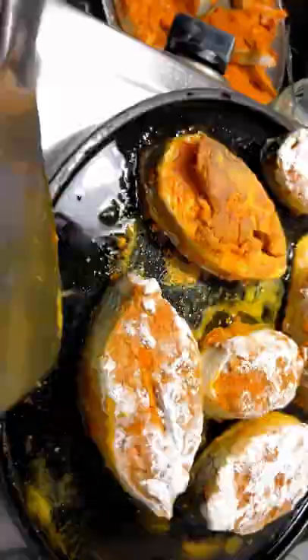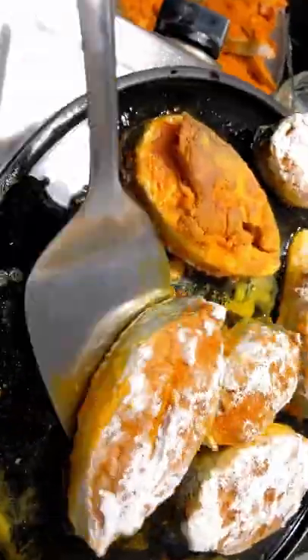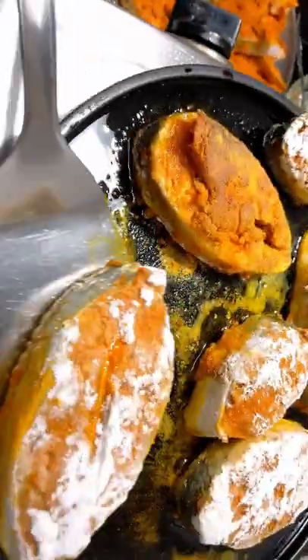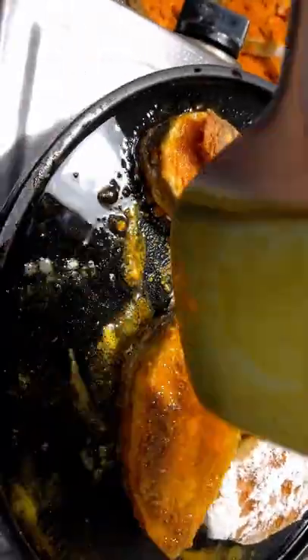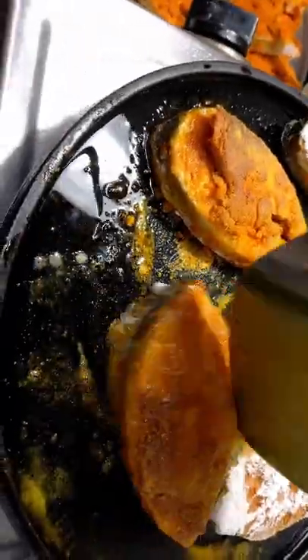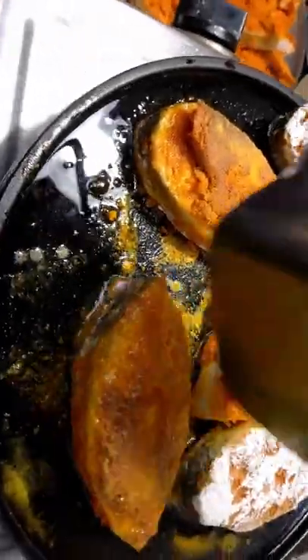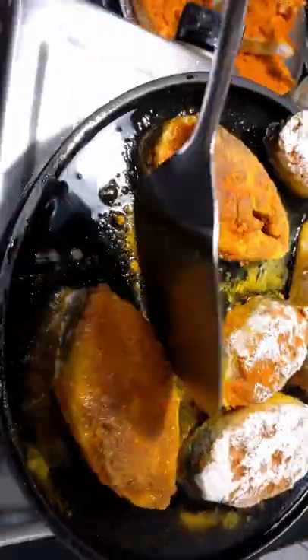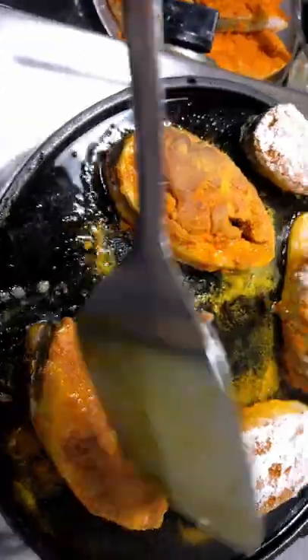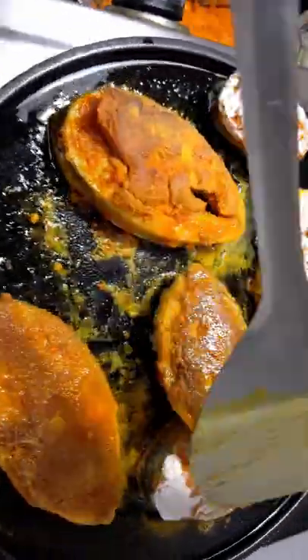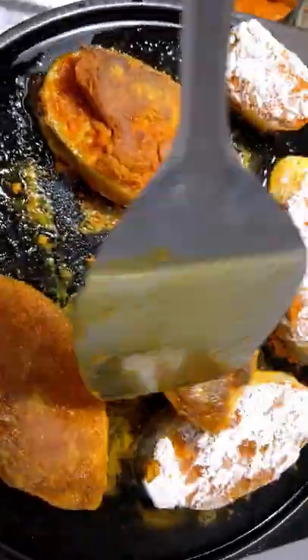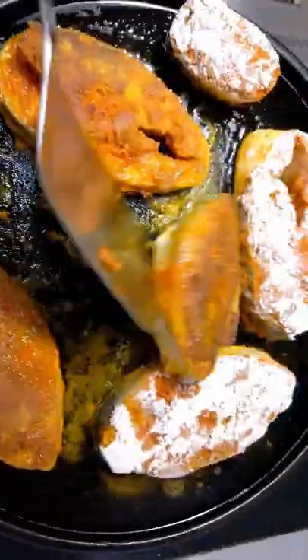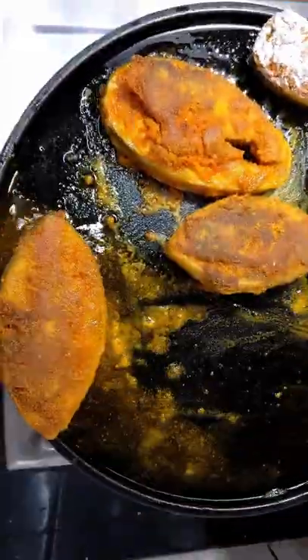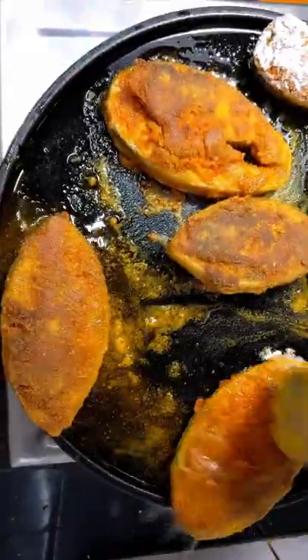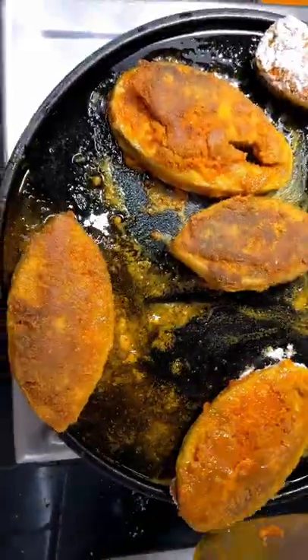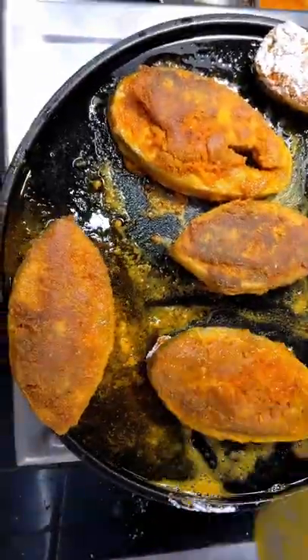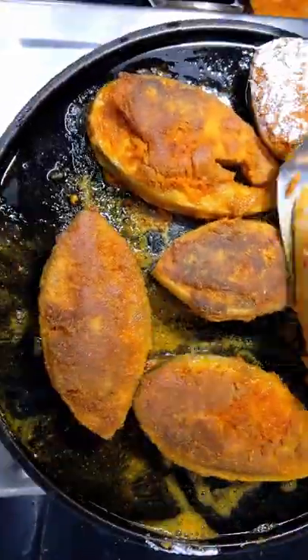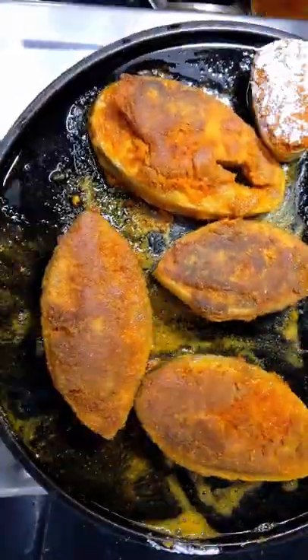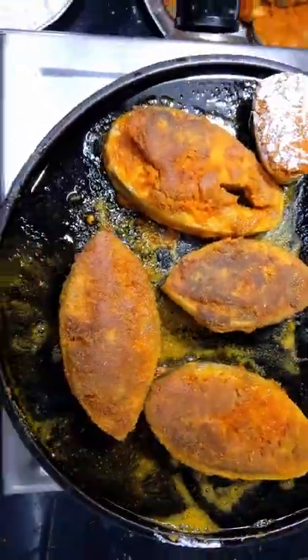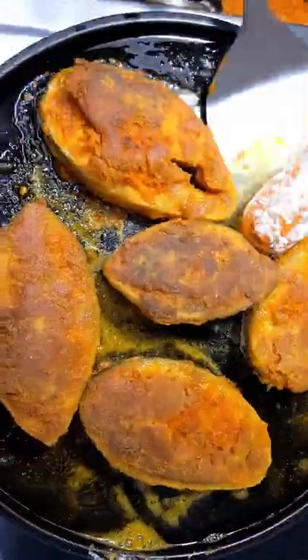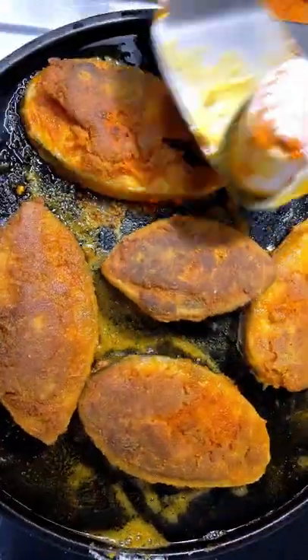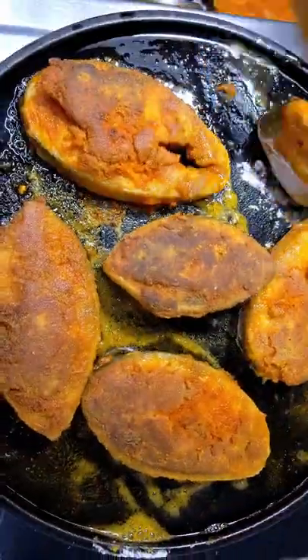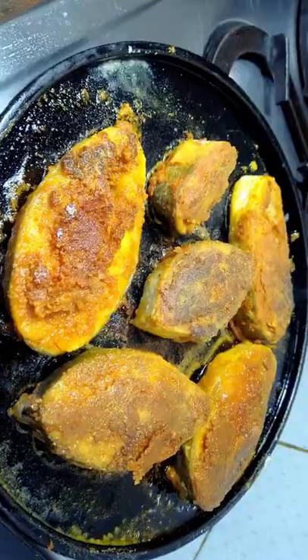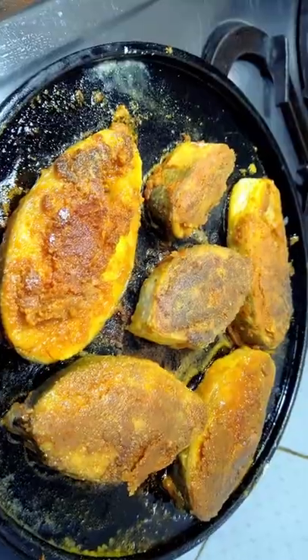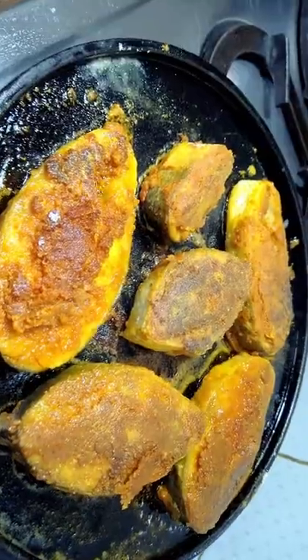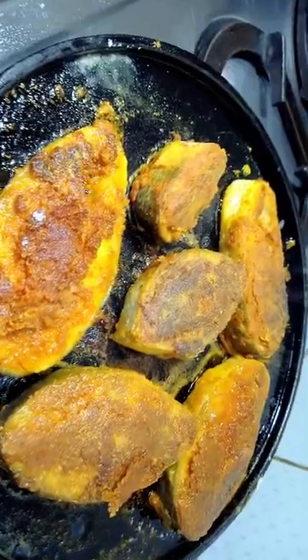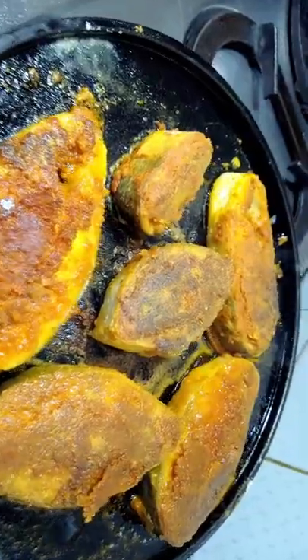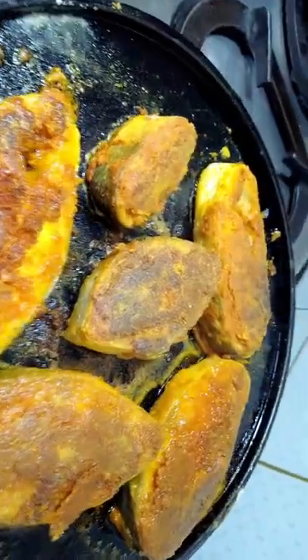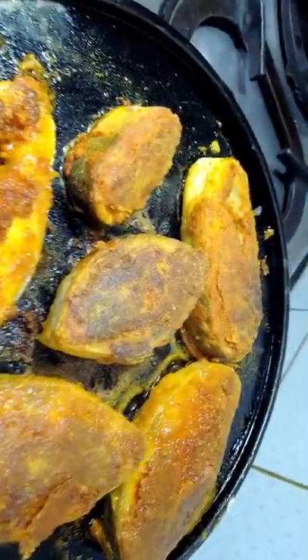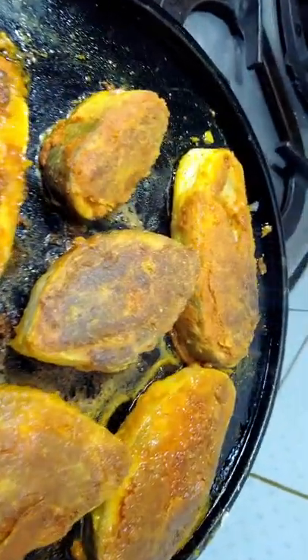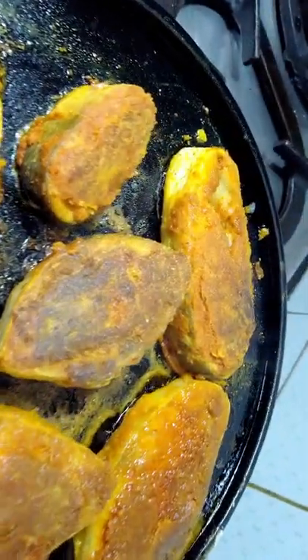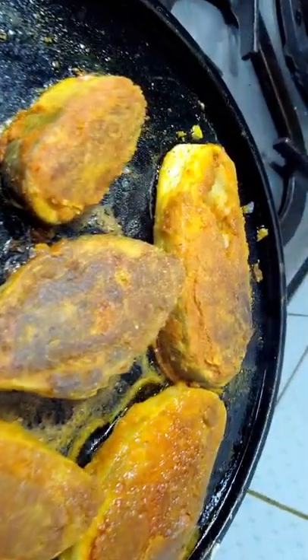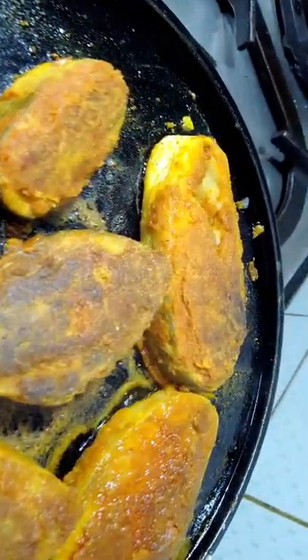When the fish is cooked on one side, turn it over. Your tasty fish fry is ready.